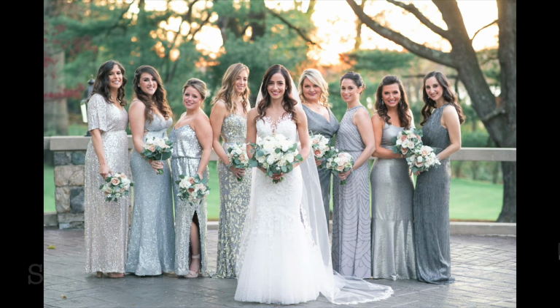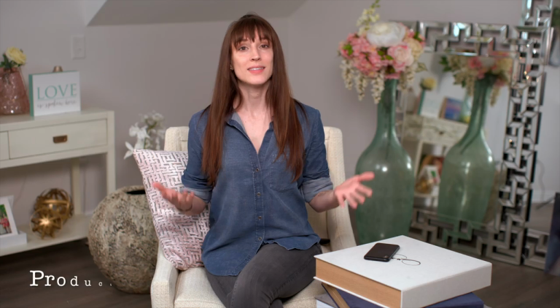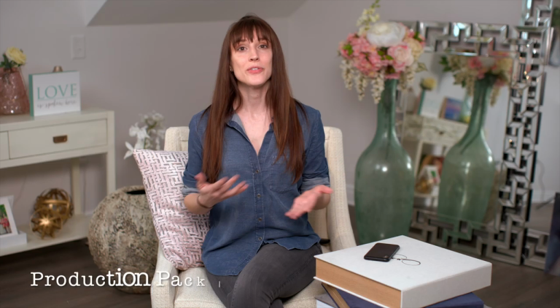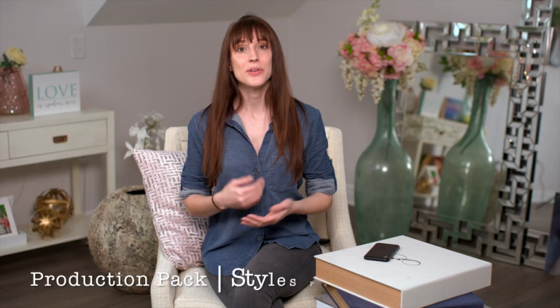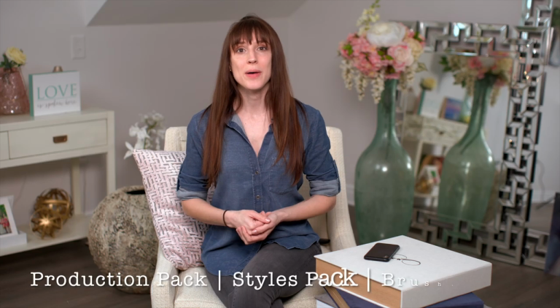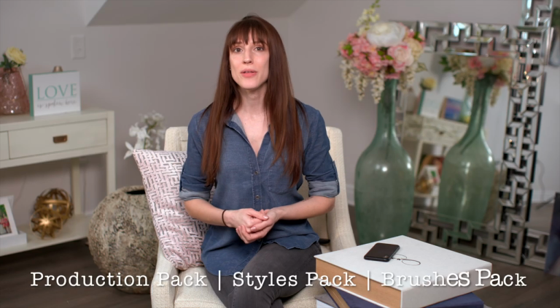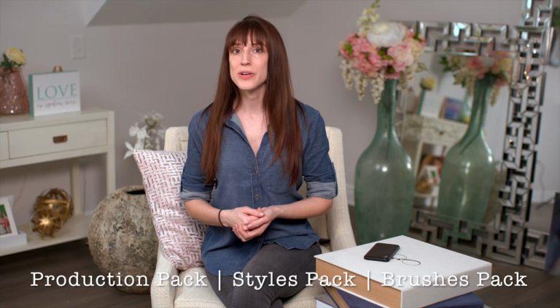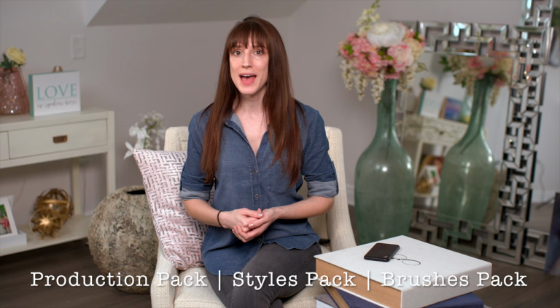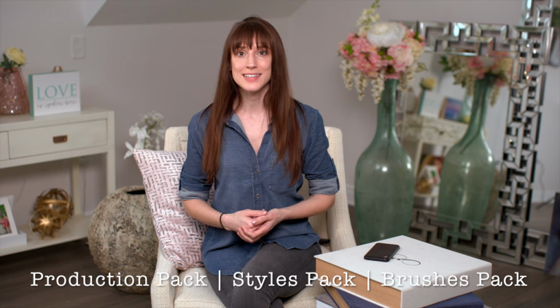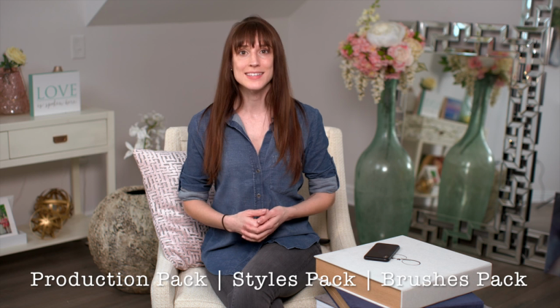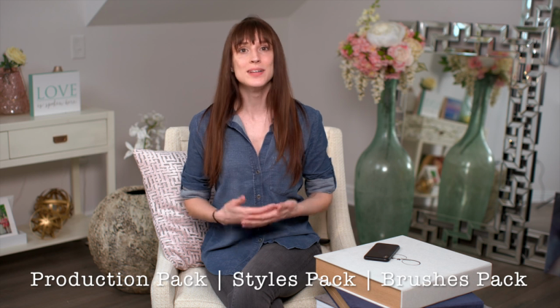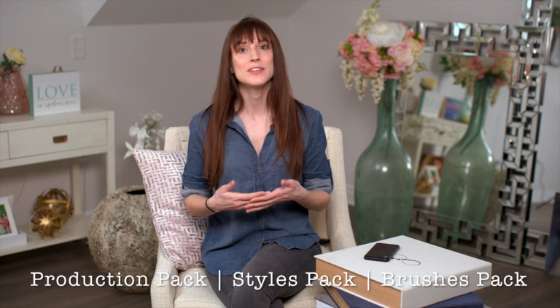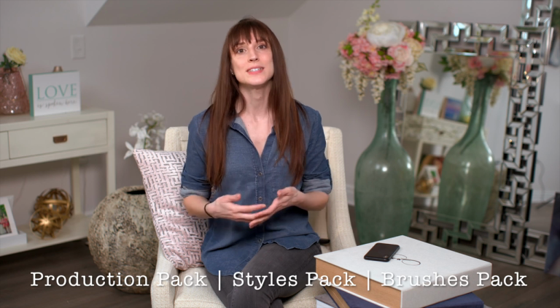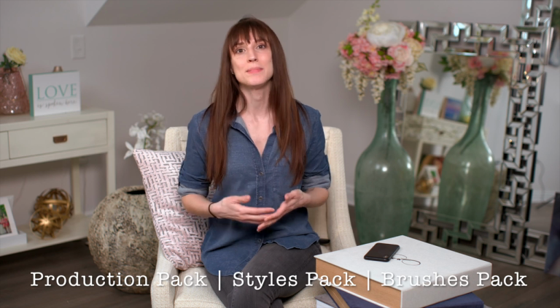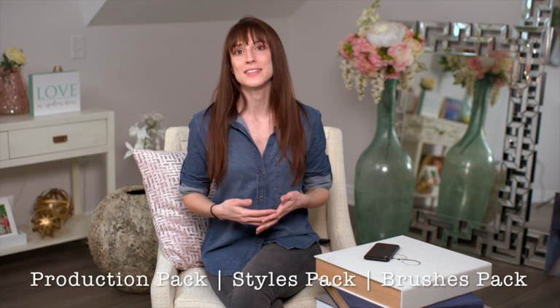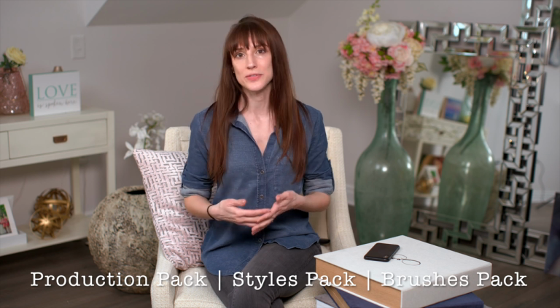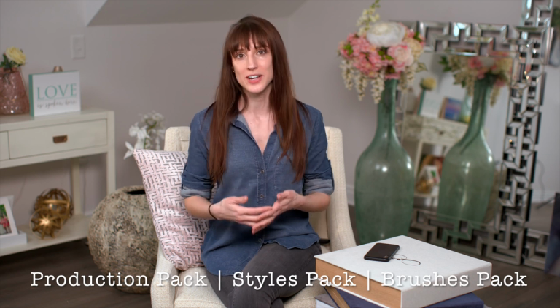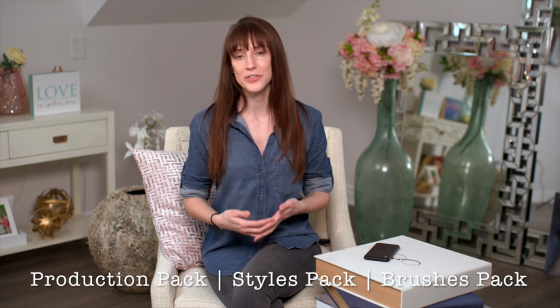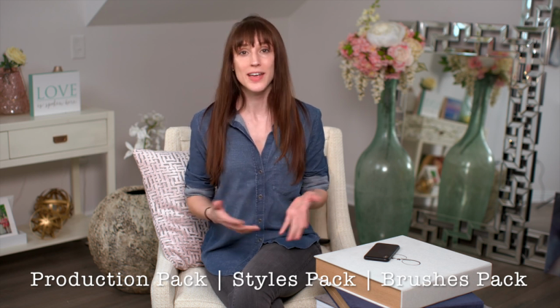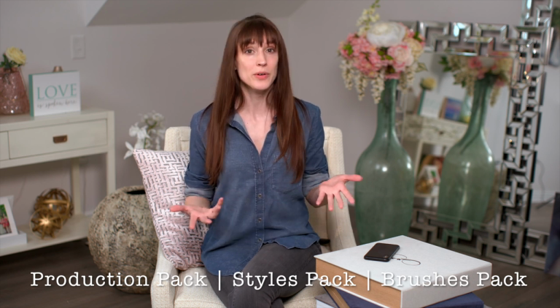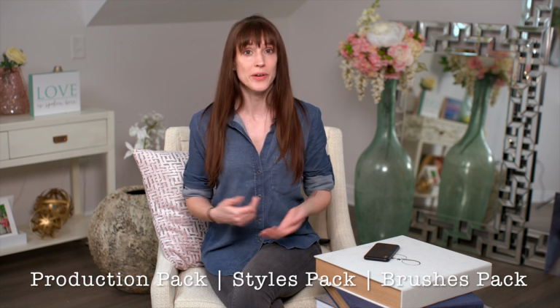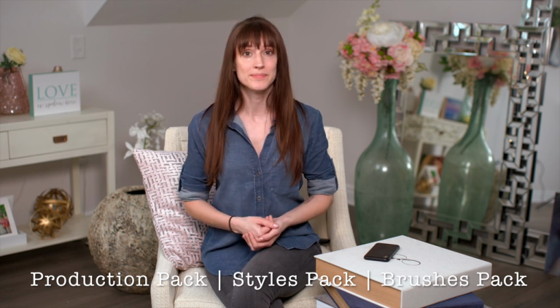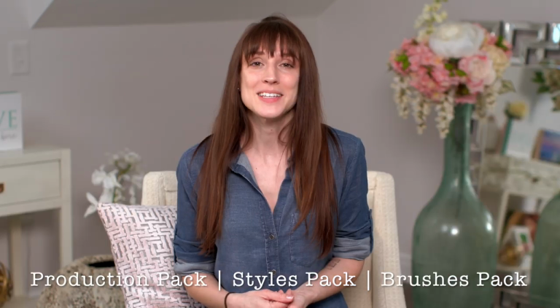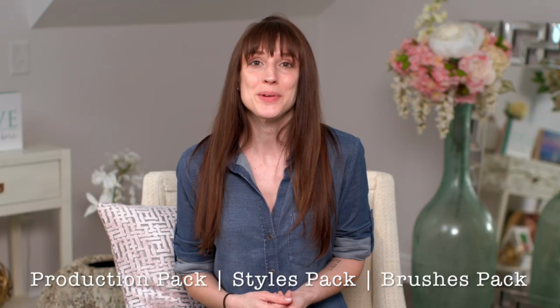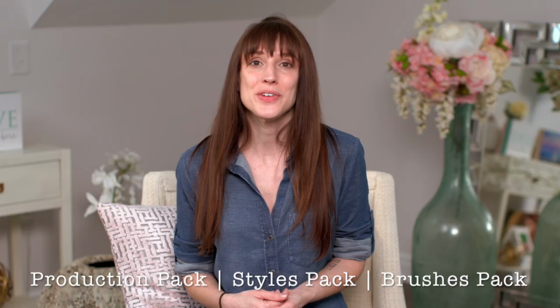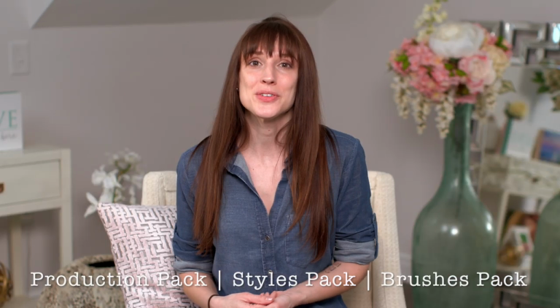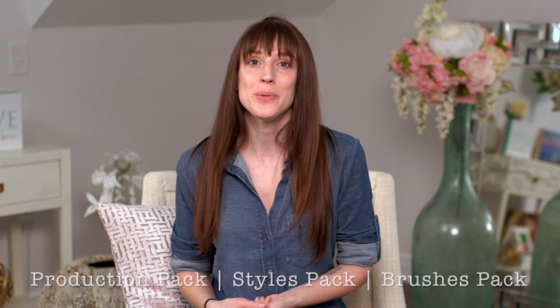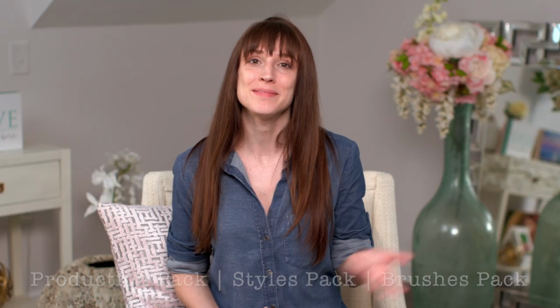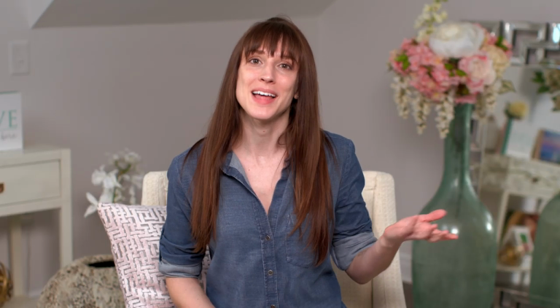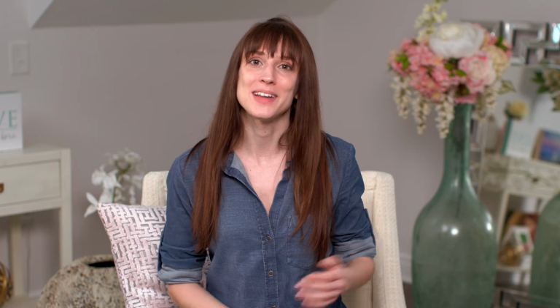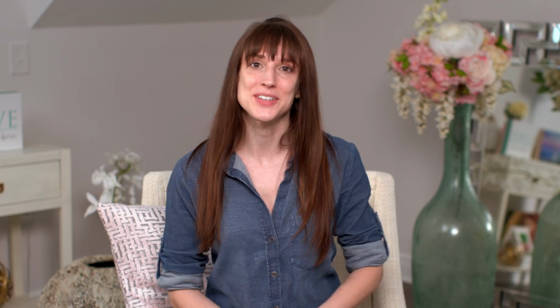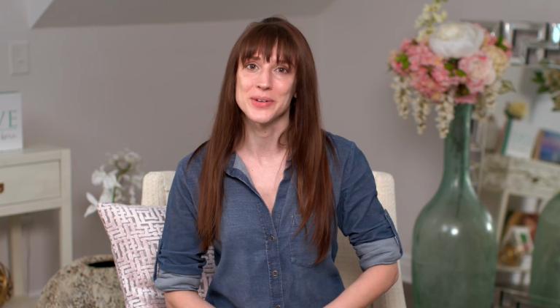I'd love for you to grab all three packs and see what a difference it makes in your photography and workflow. Thanks so much for your support. I'm Vanessa Joy.